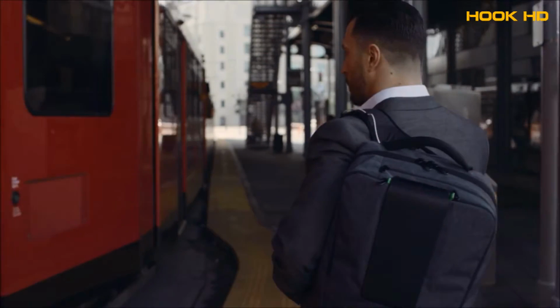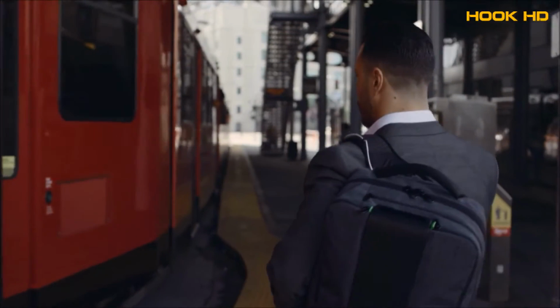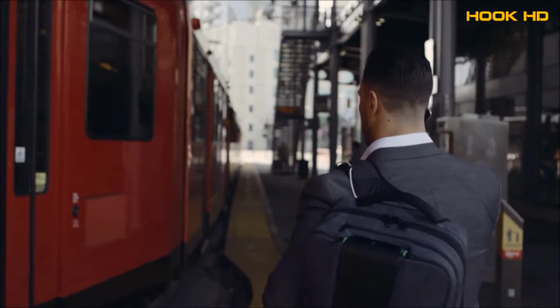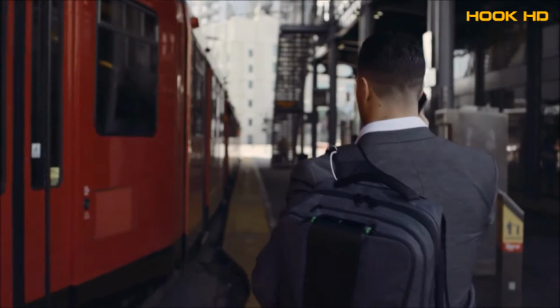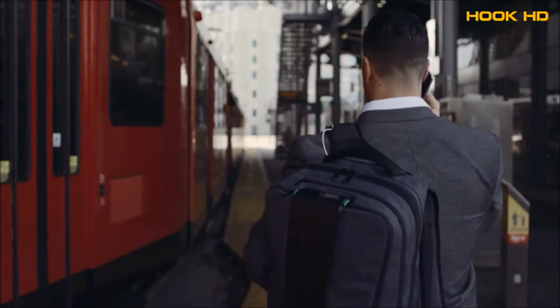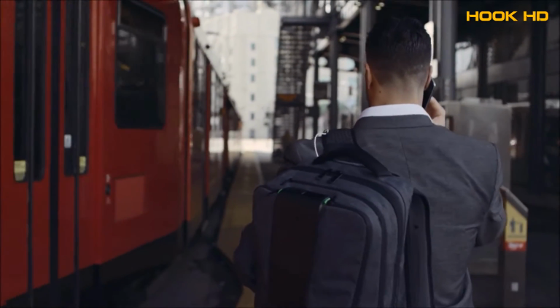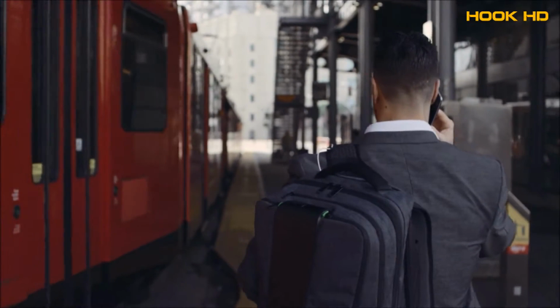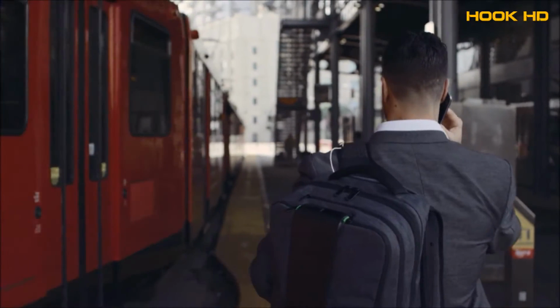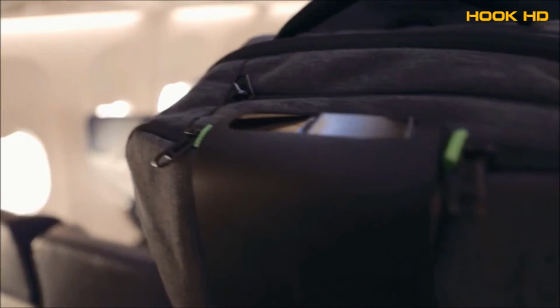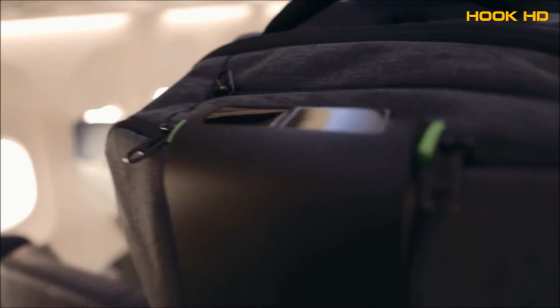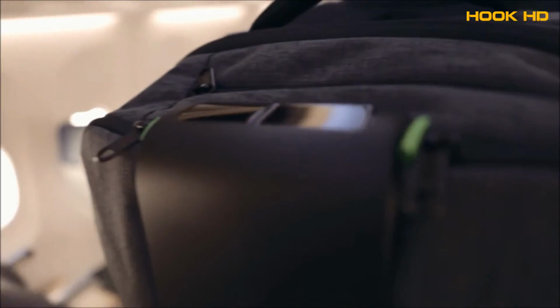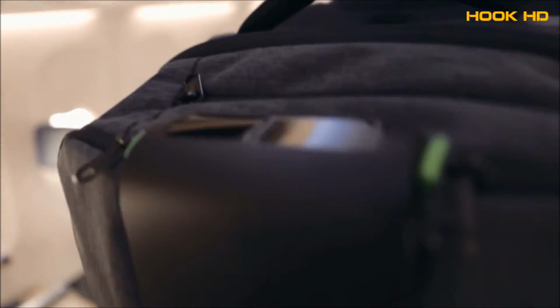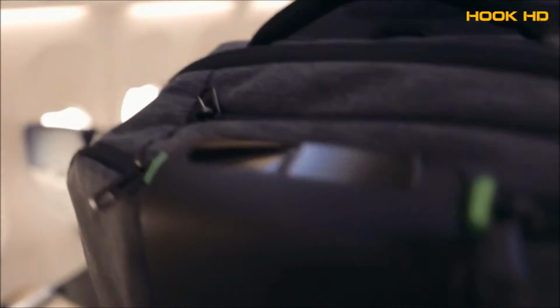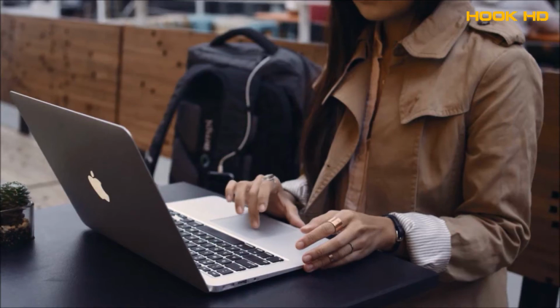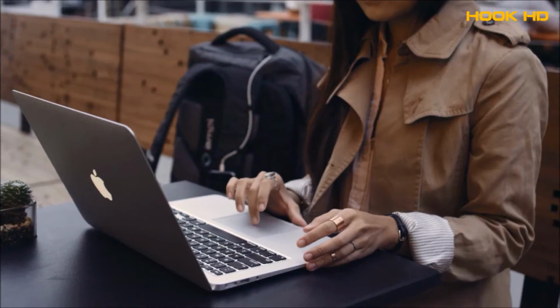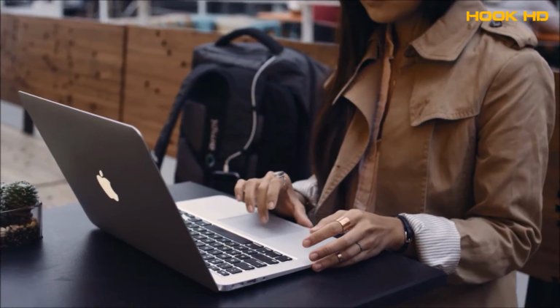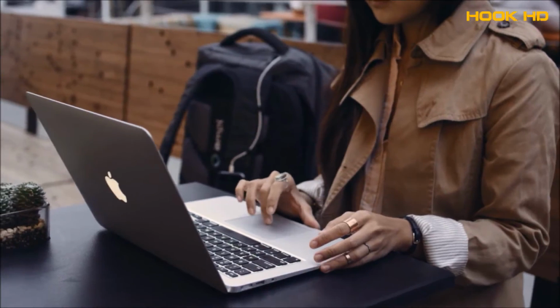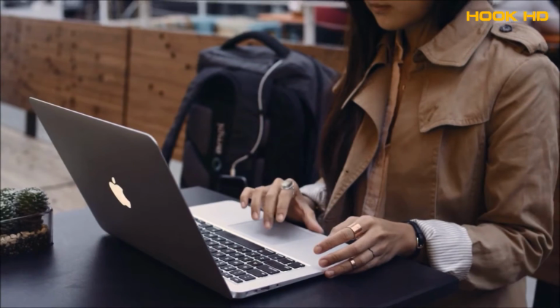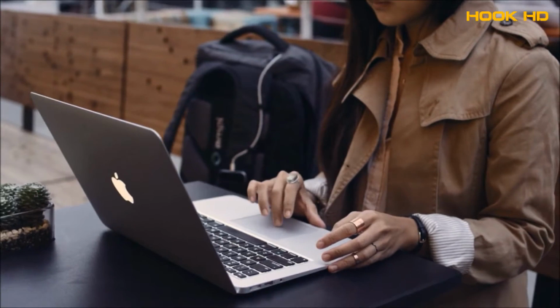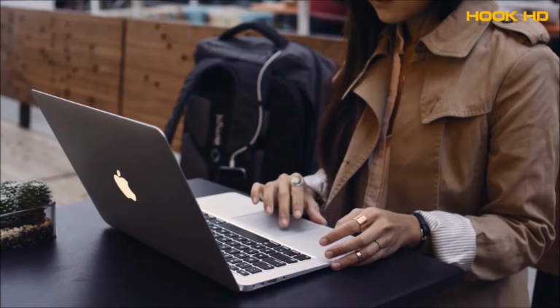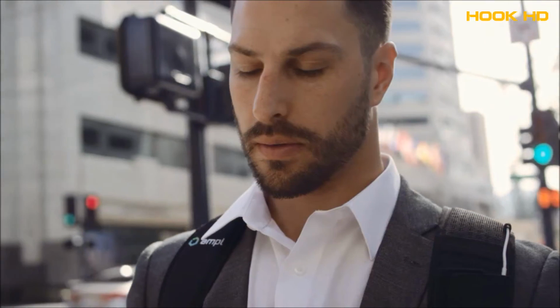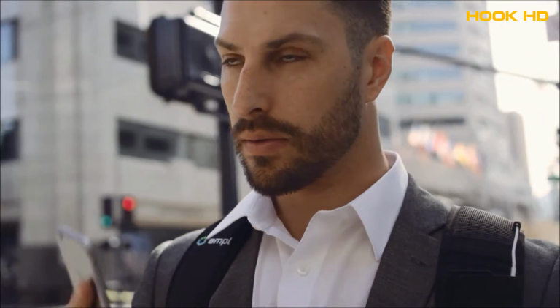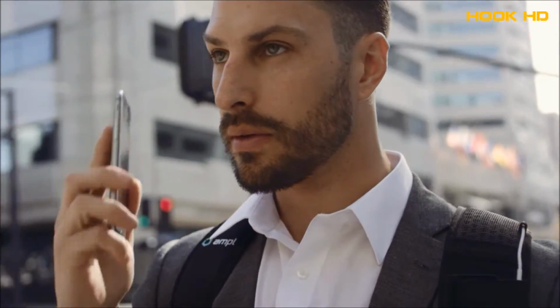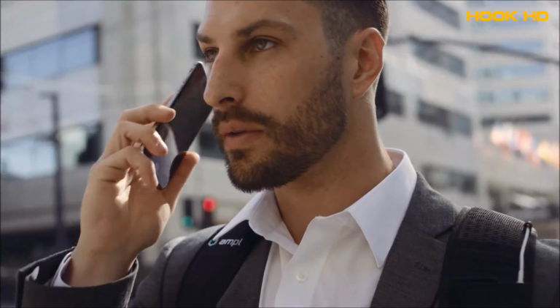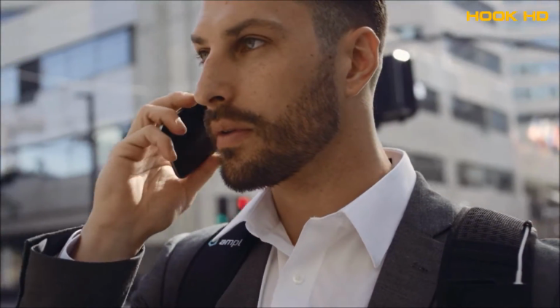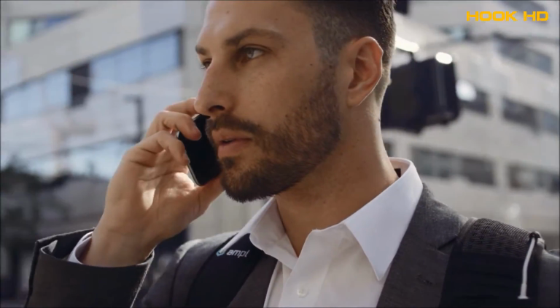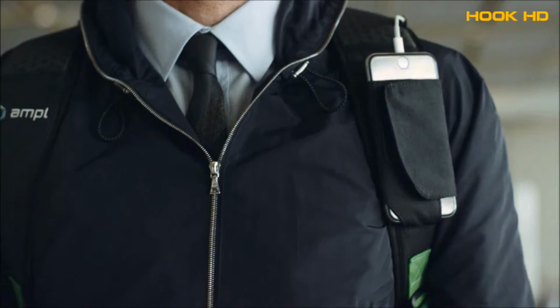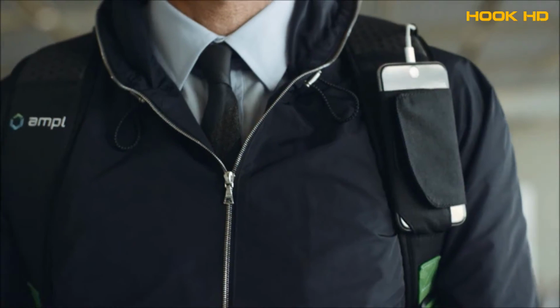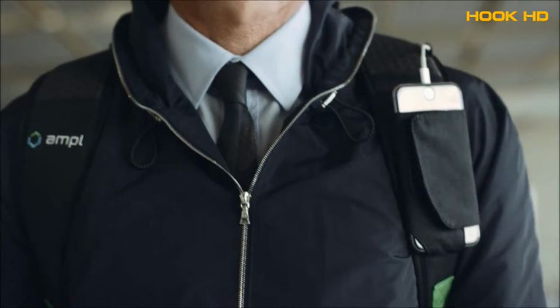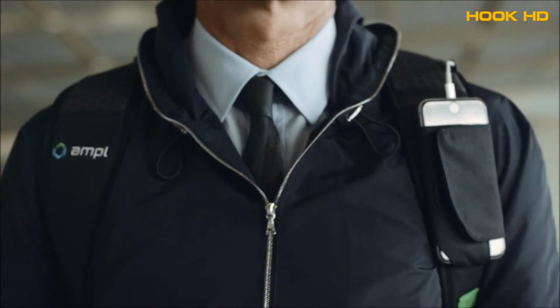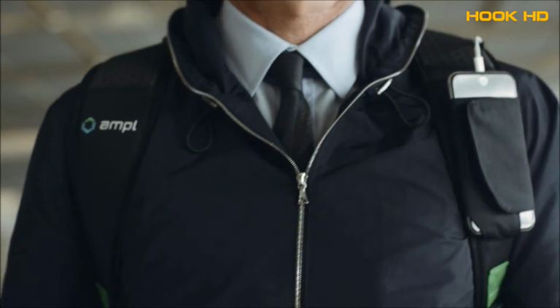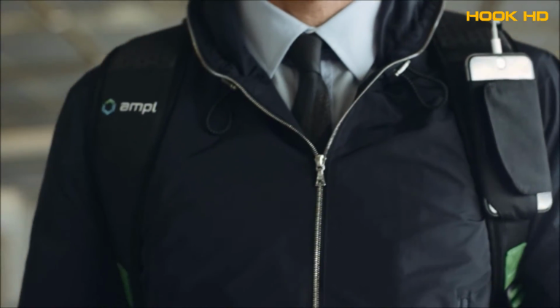Ample is a talented team of designers and engineers with decades of experience launching new products. More importantly, we're commuters, travelers, coffee shop dwellers and on-the-go doers, and we needed a more Ample bag.